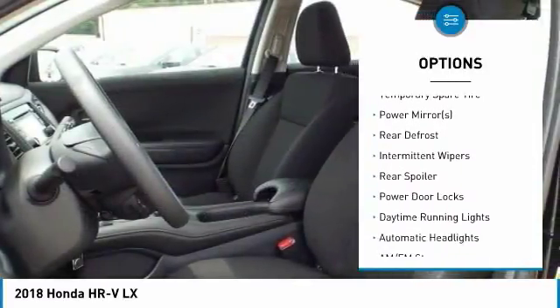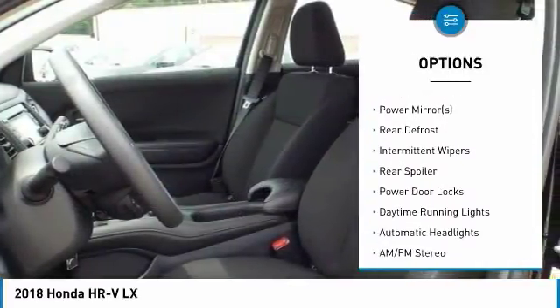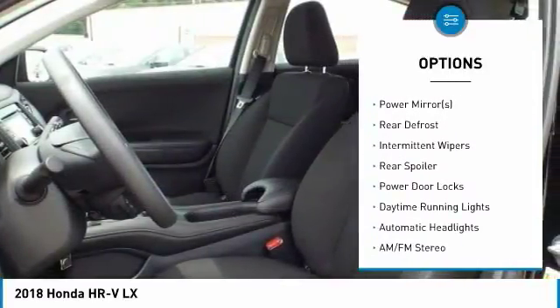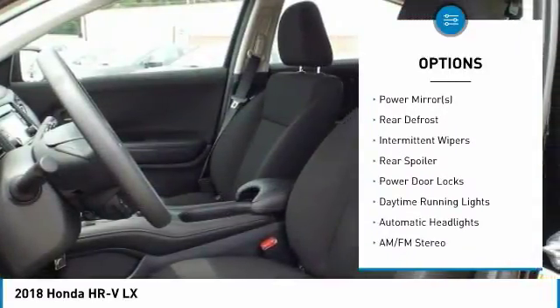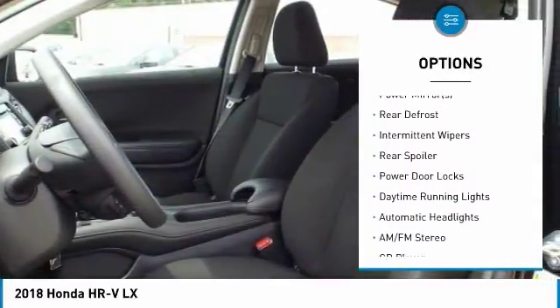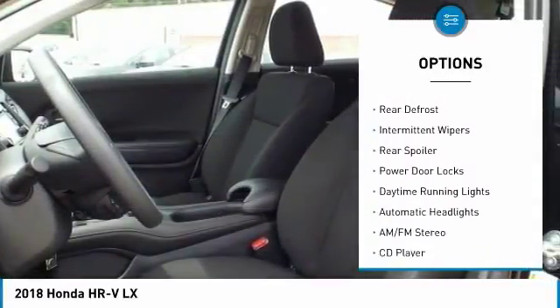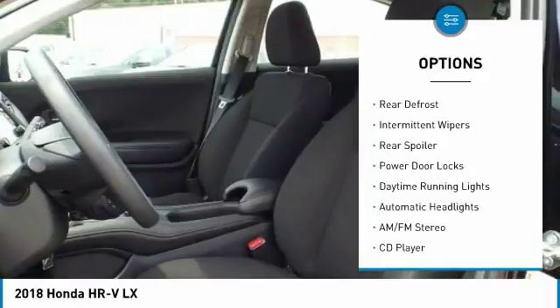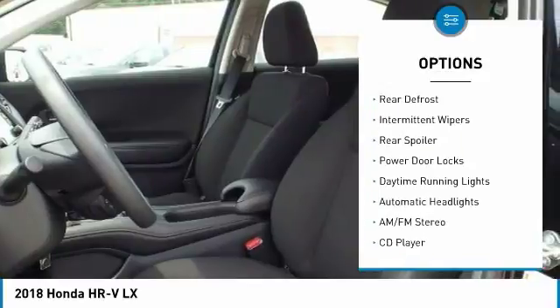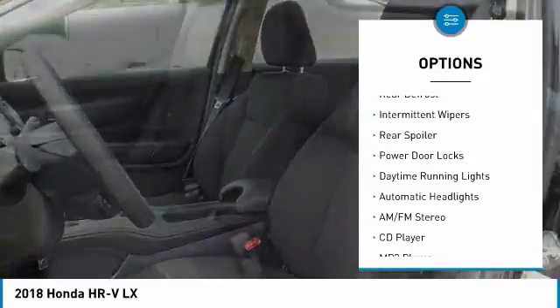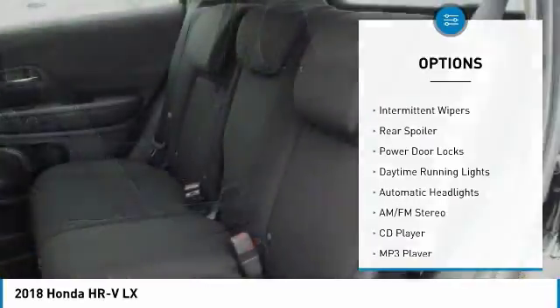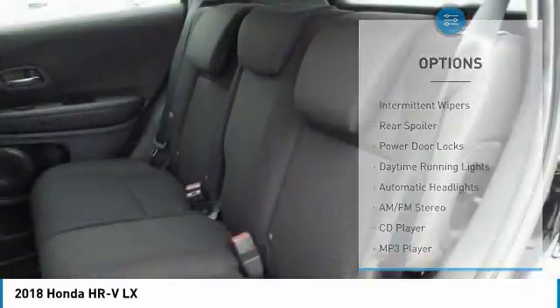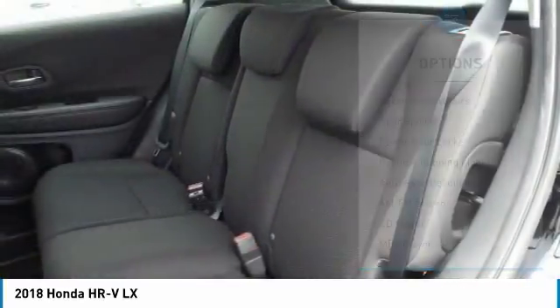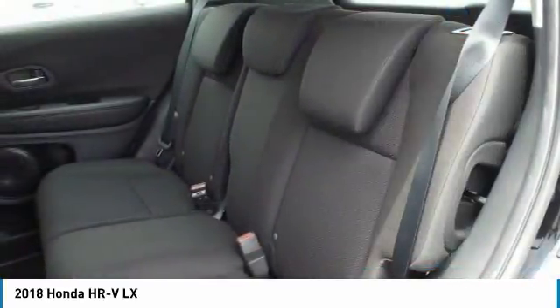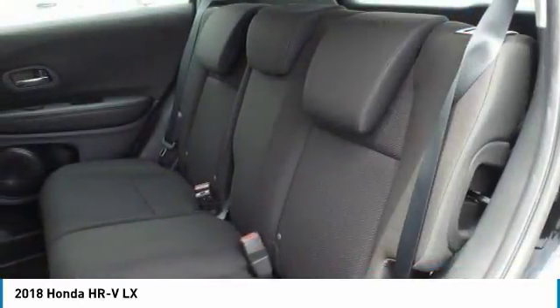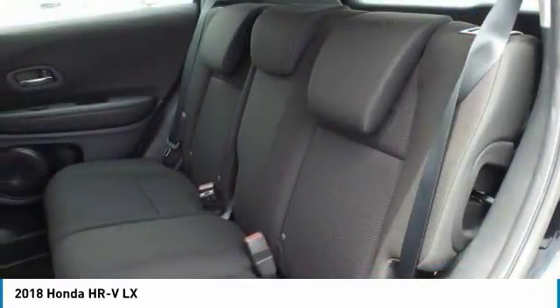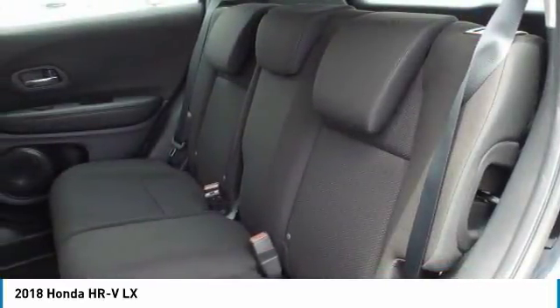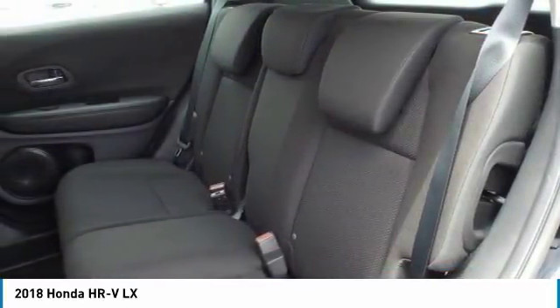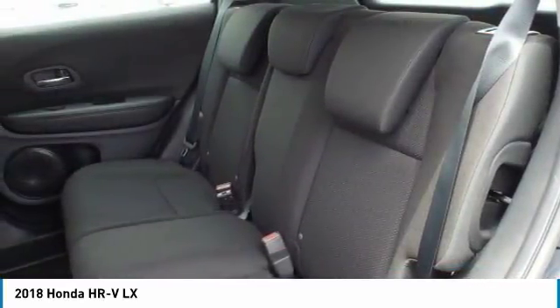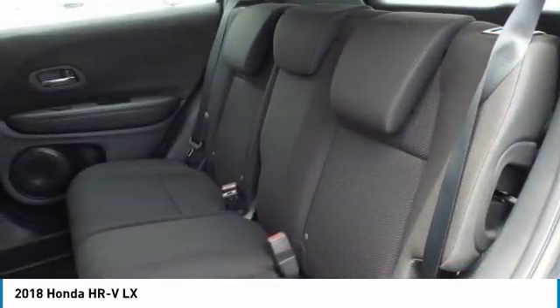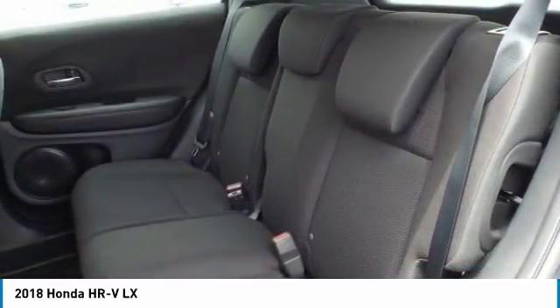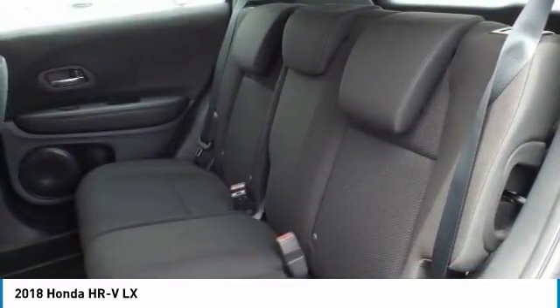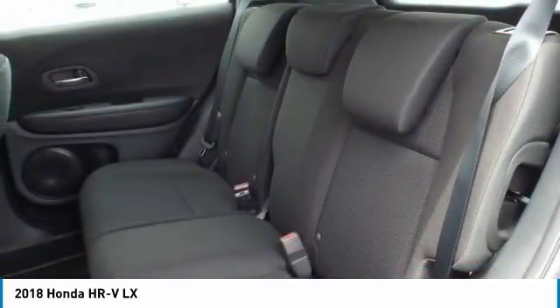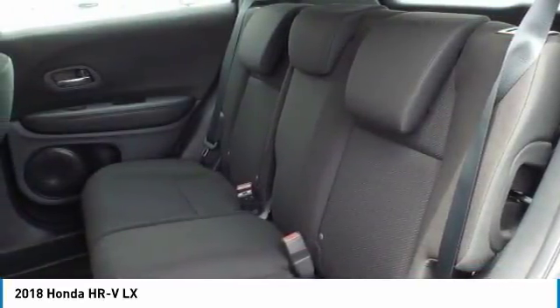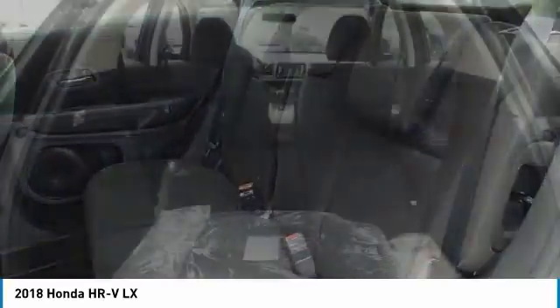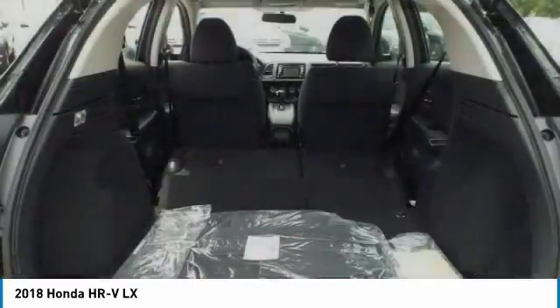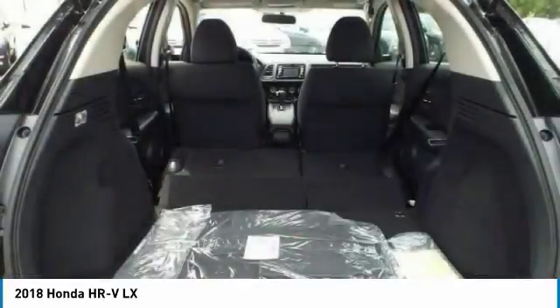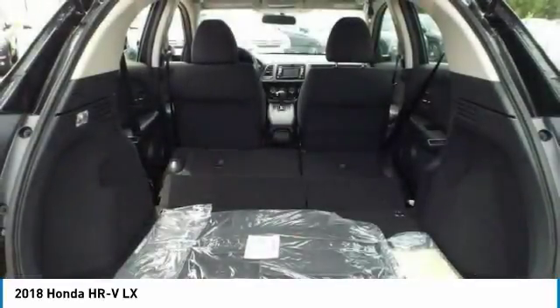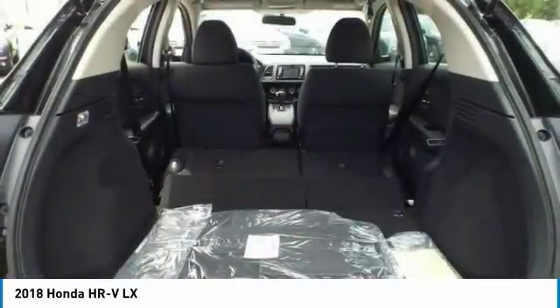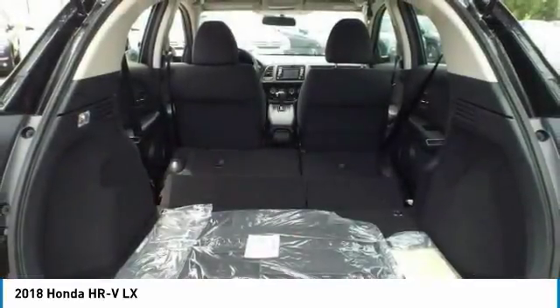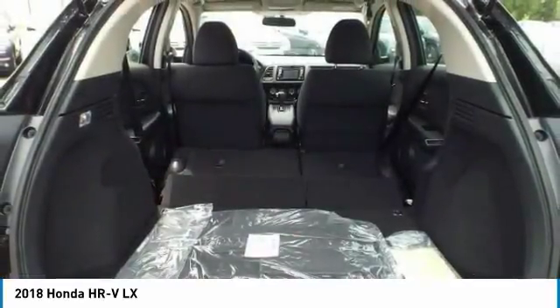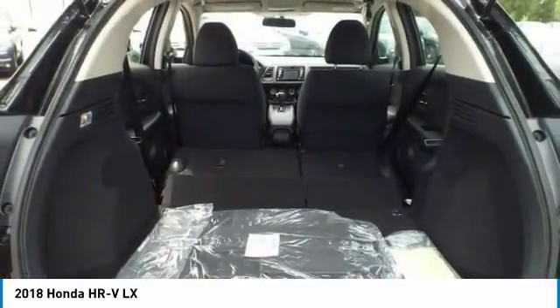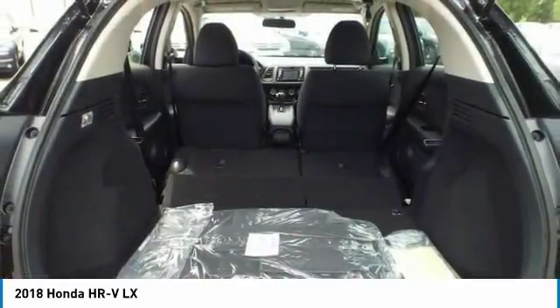Anti-lock braking system, backup camera, Bluetooth, driver airbag, and adjustable steering wheel.